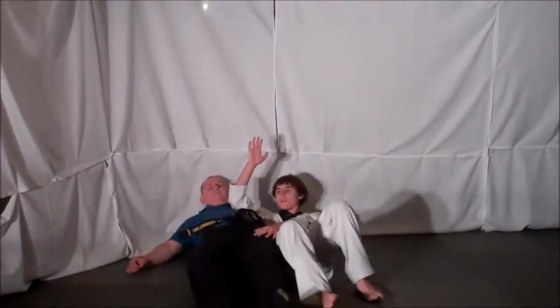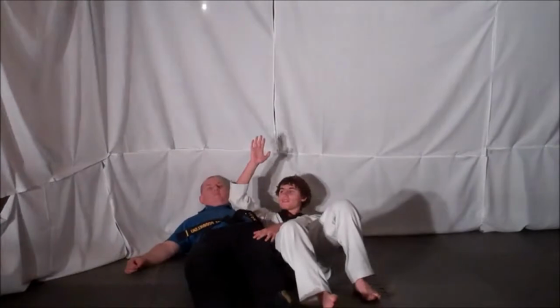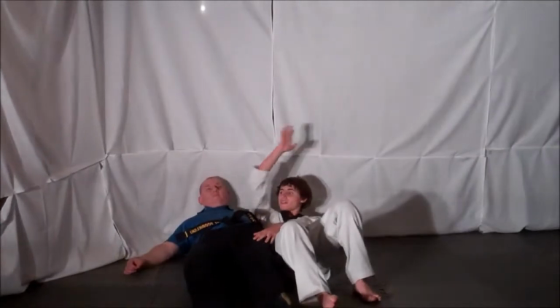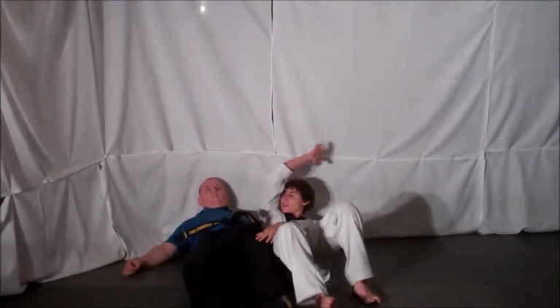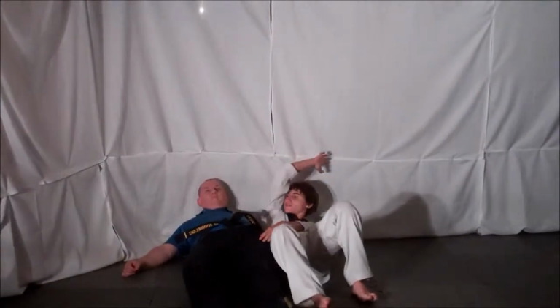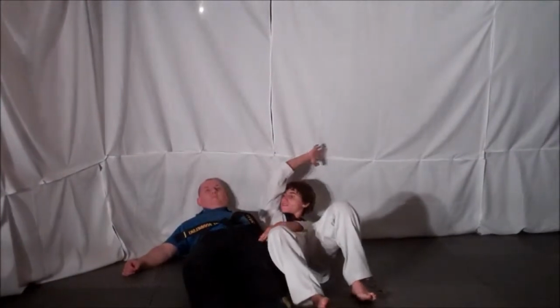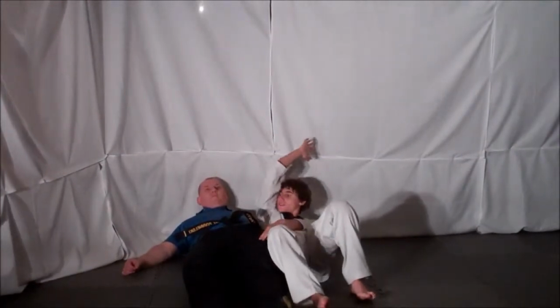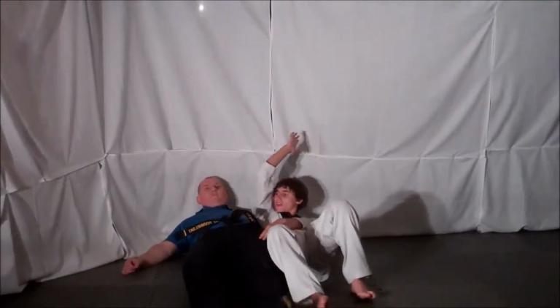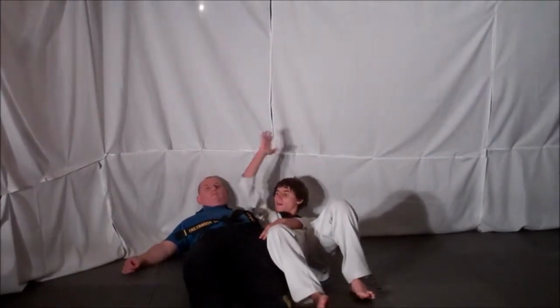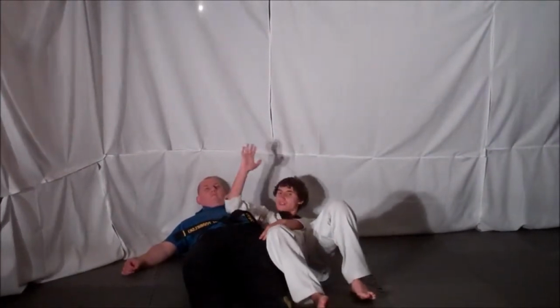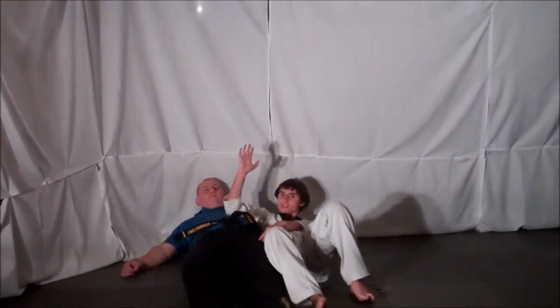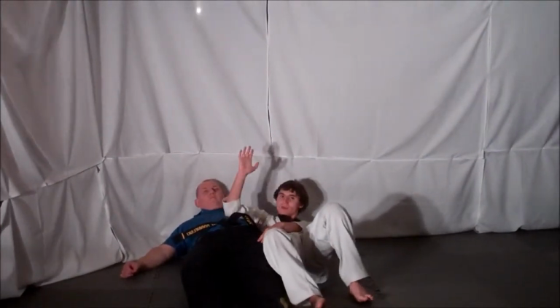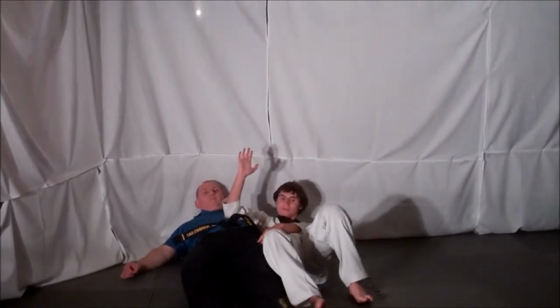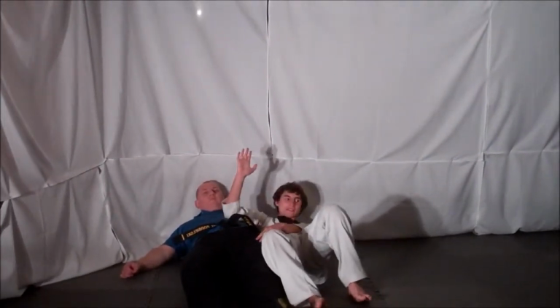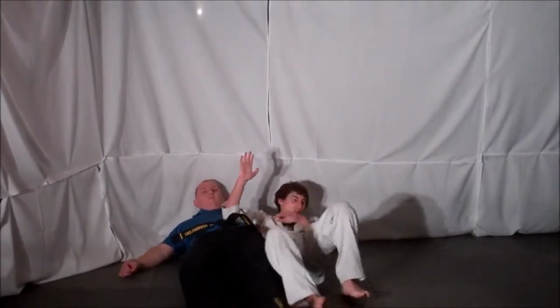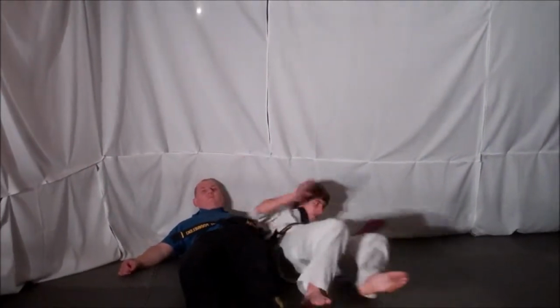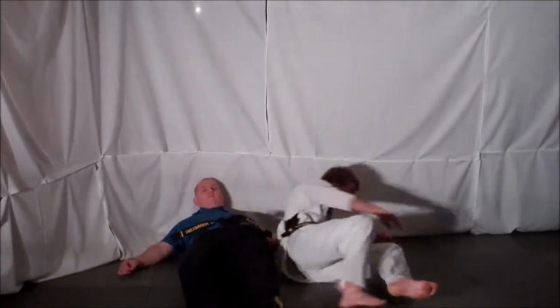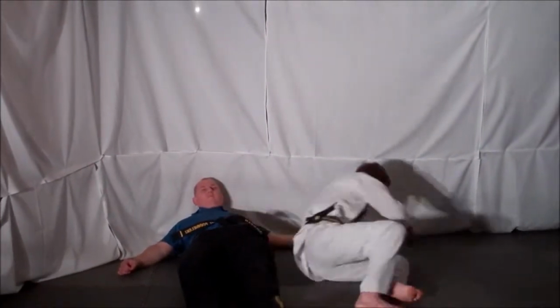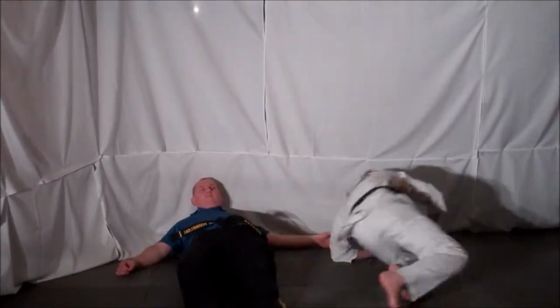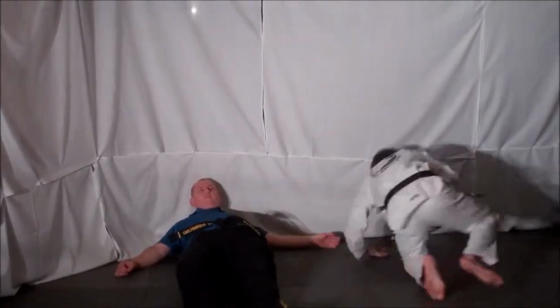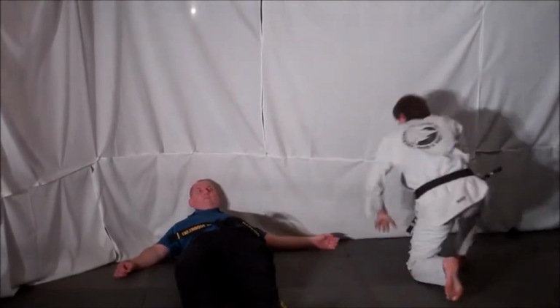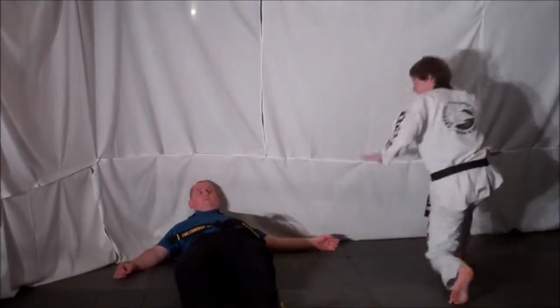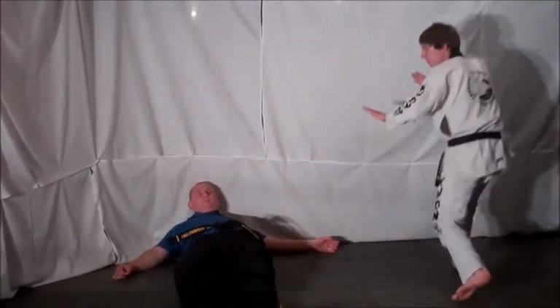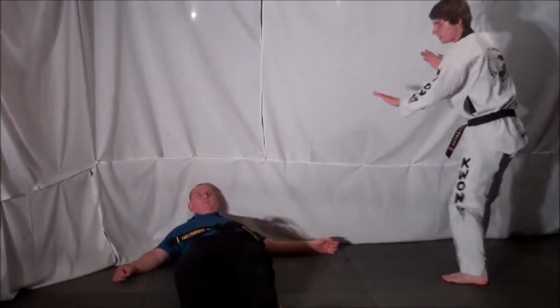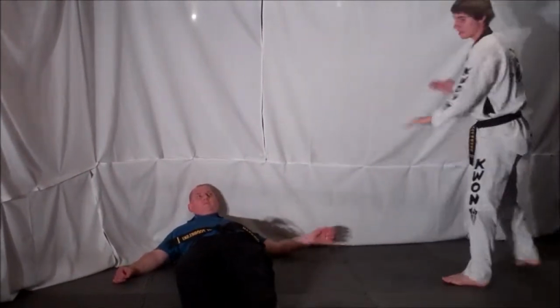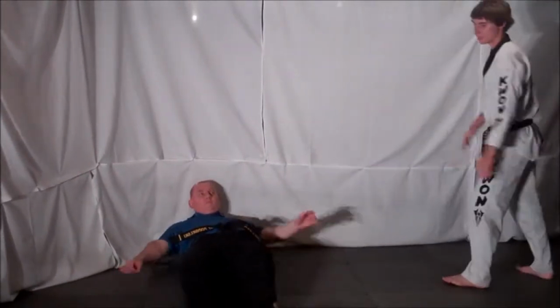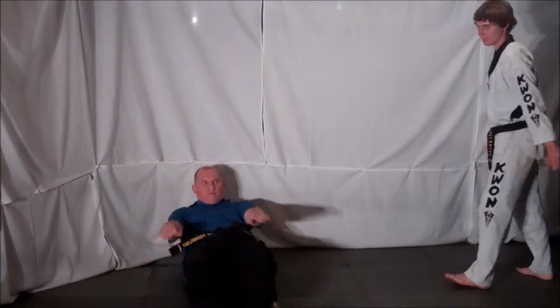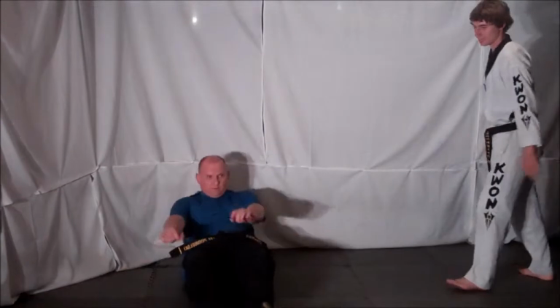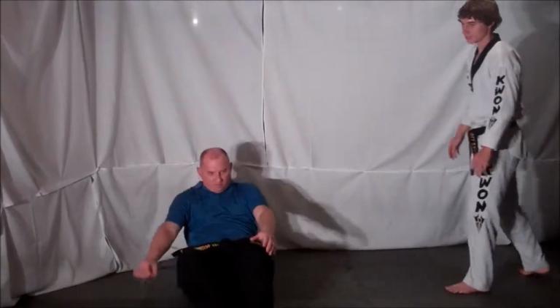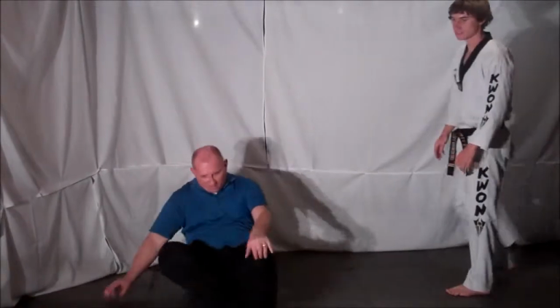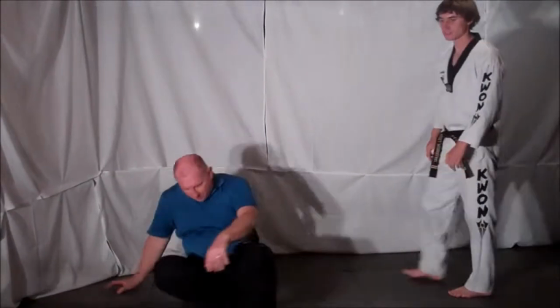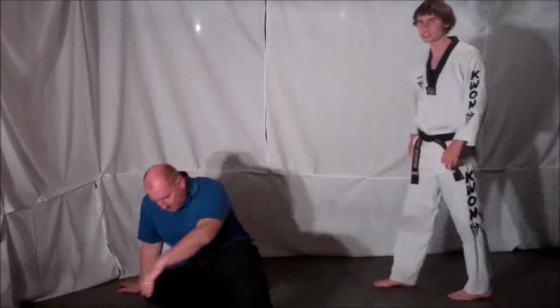Once on the ground, deliver another elbow strike to your opponent's midsection, roll out, and leave the situation.